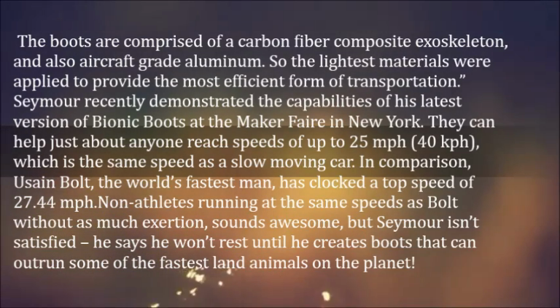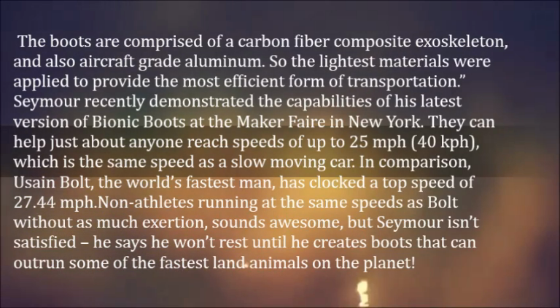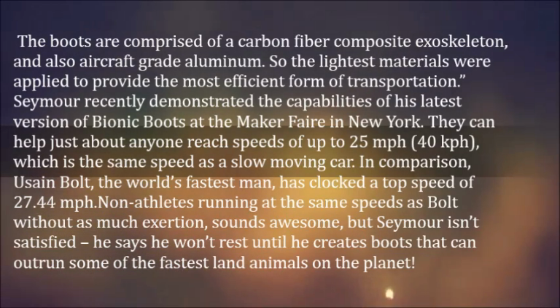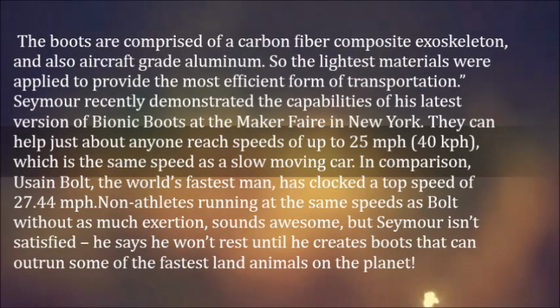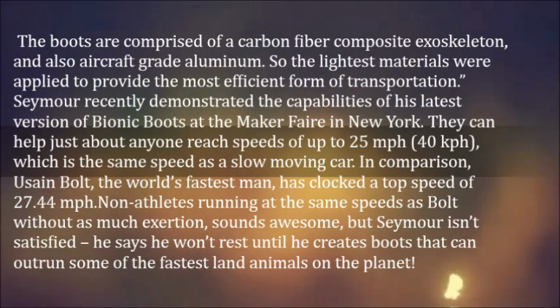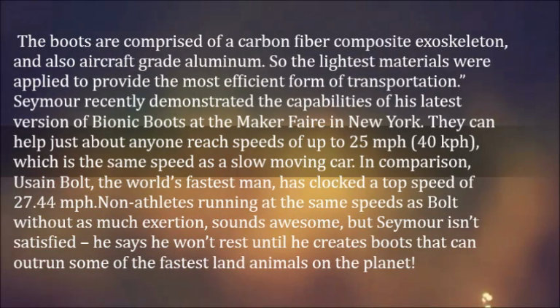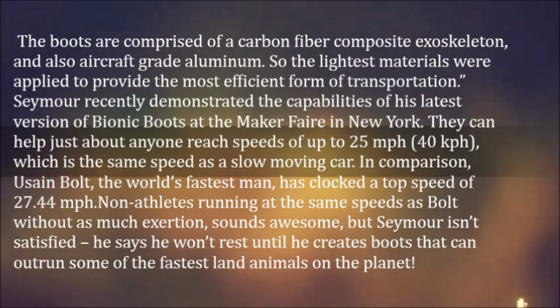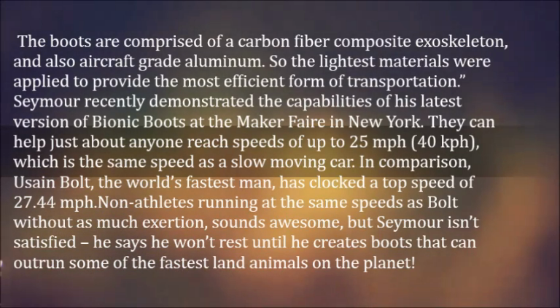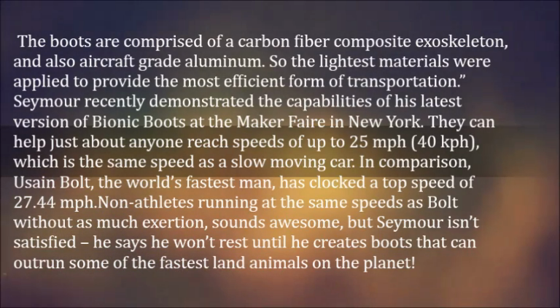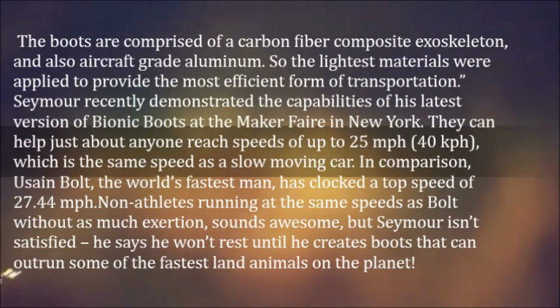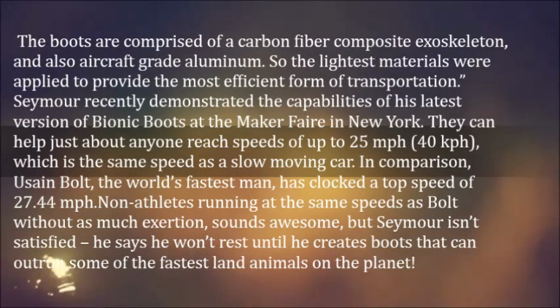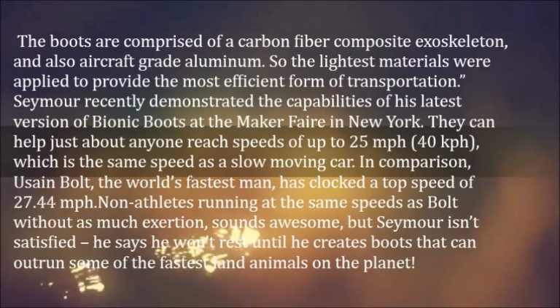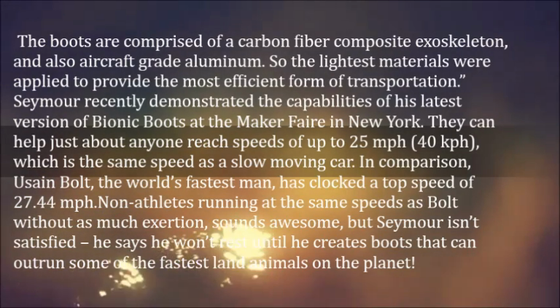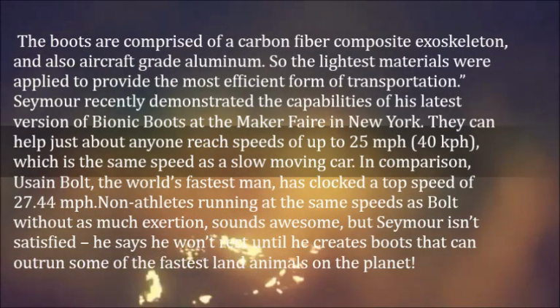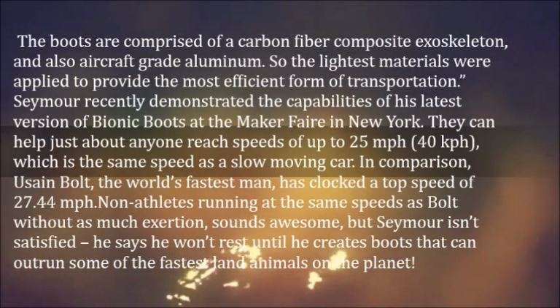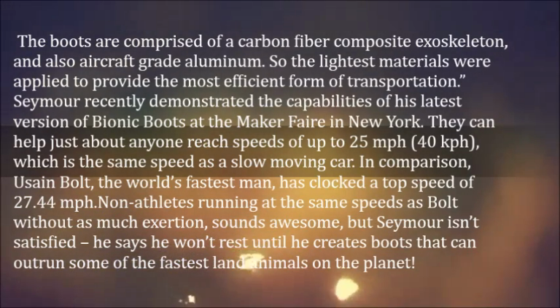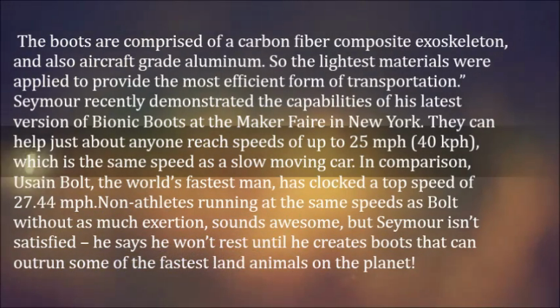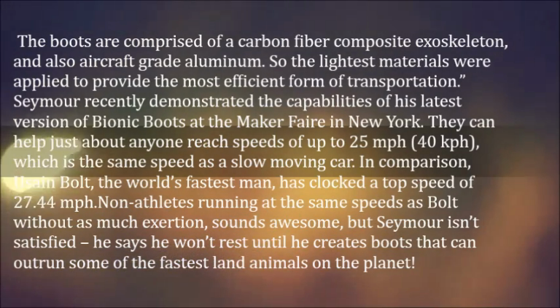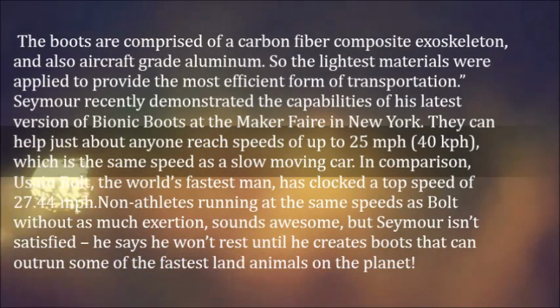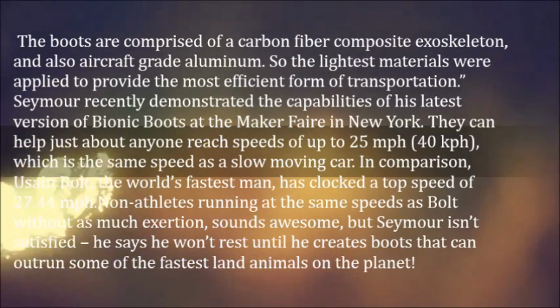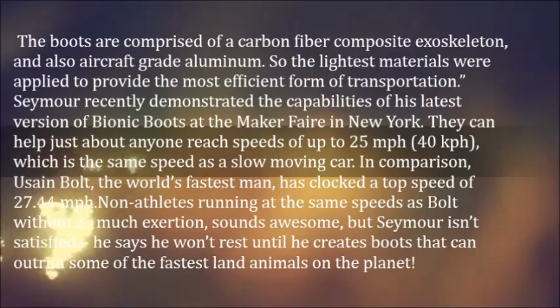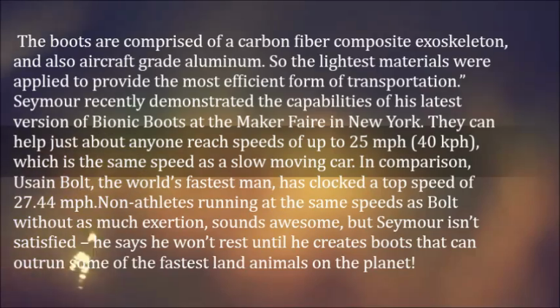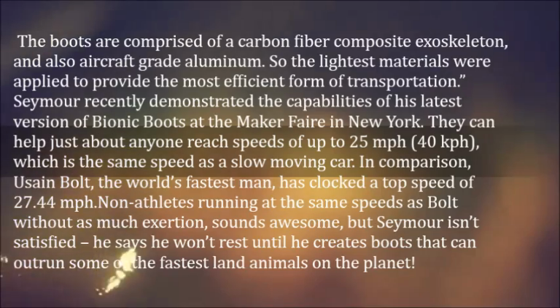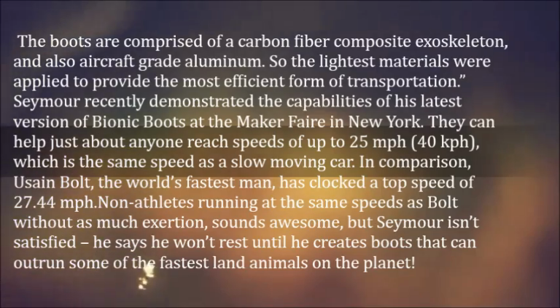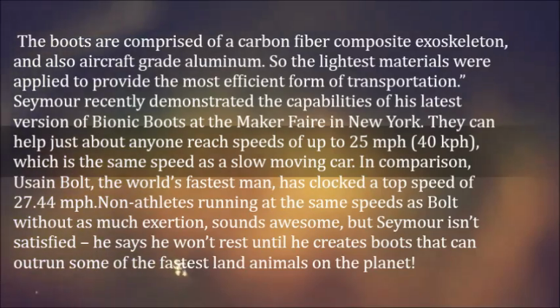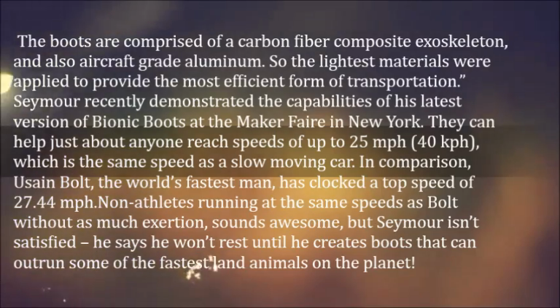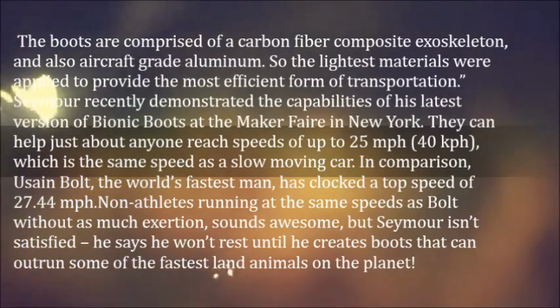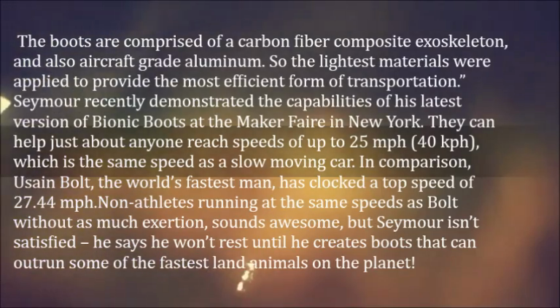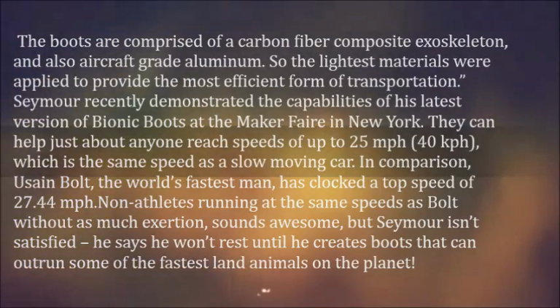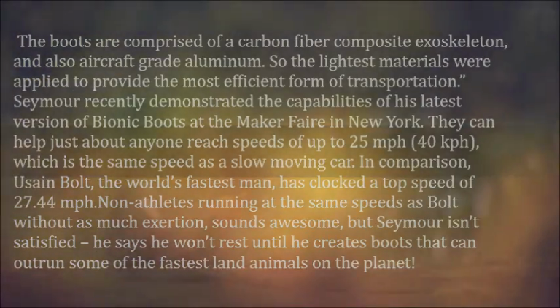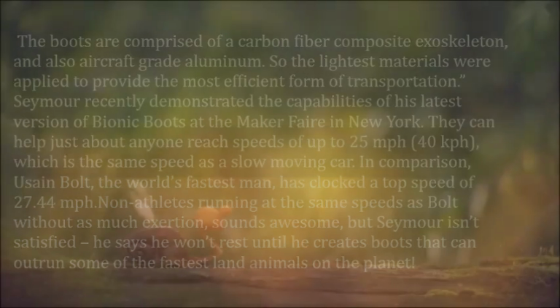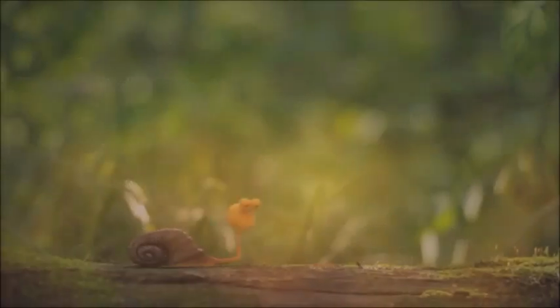He says he won't rest until he creates boots that can outrun some of the fastest land animals on the planet.